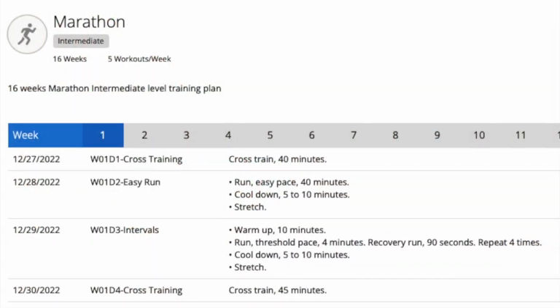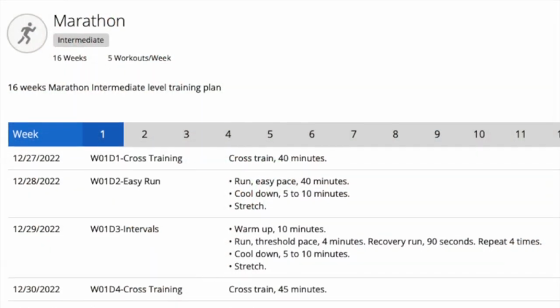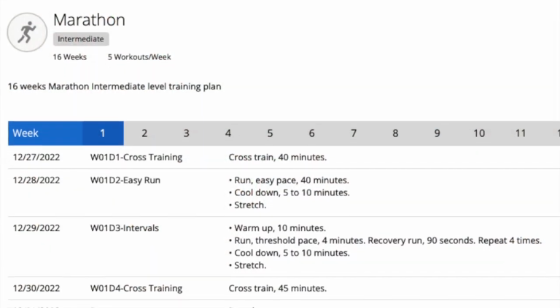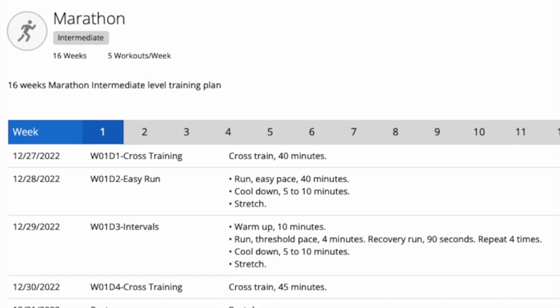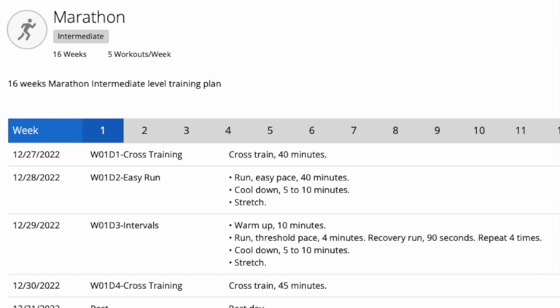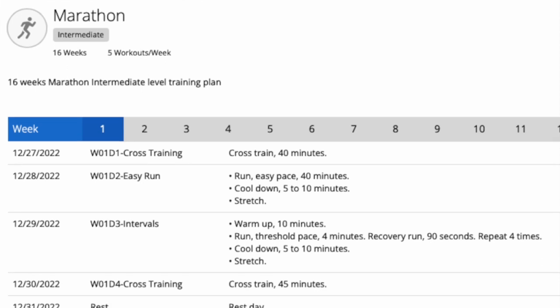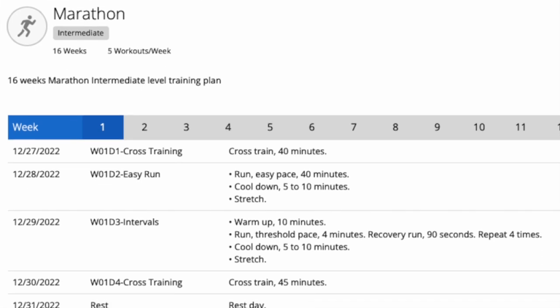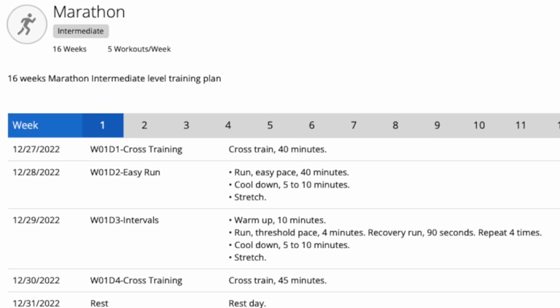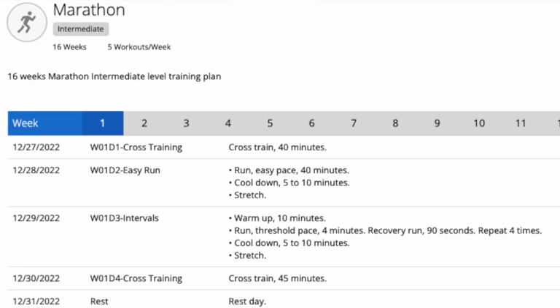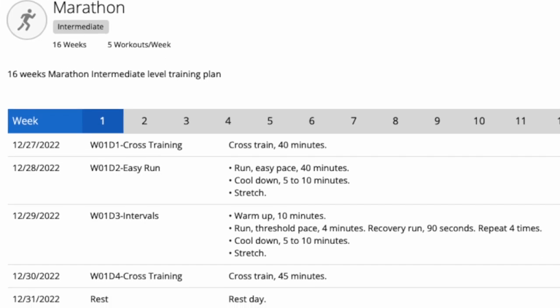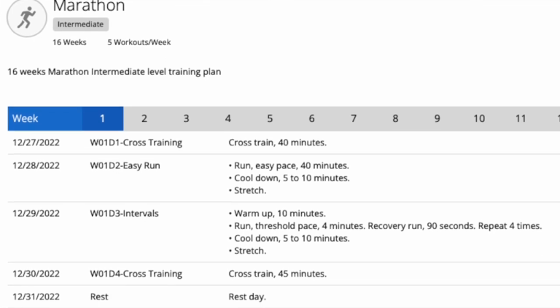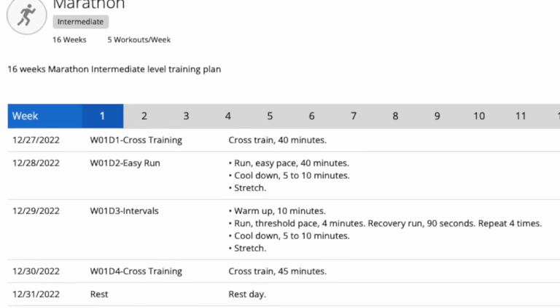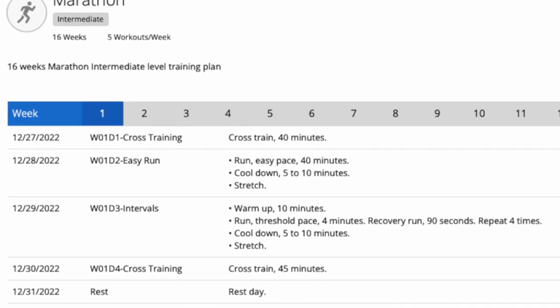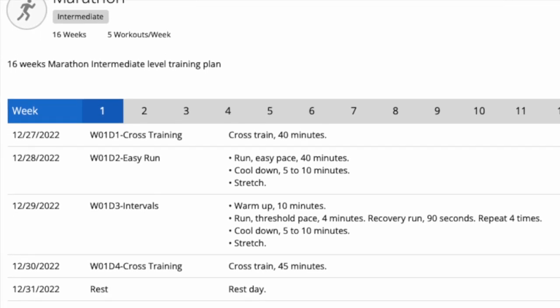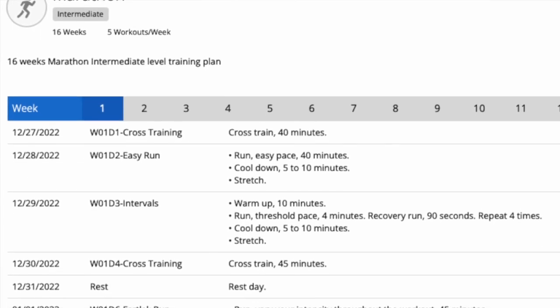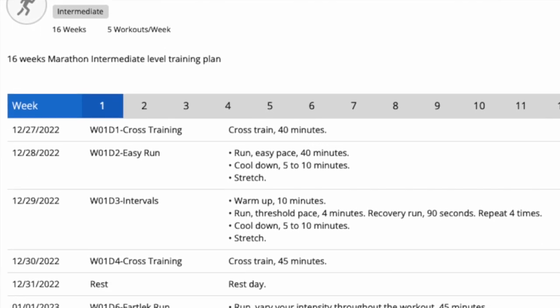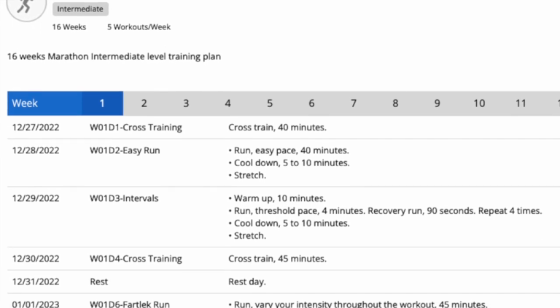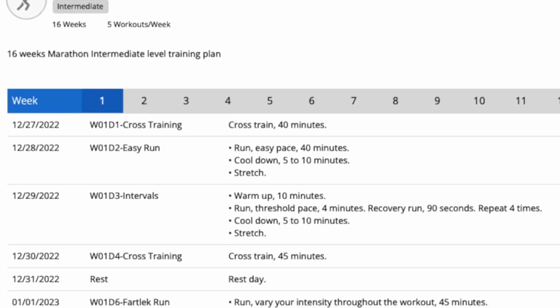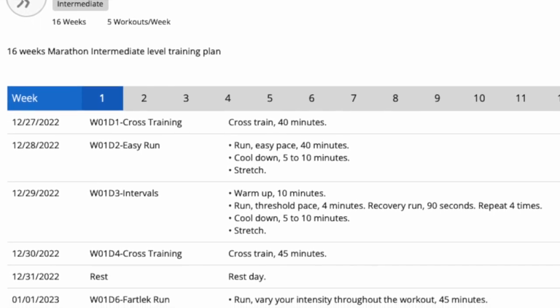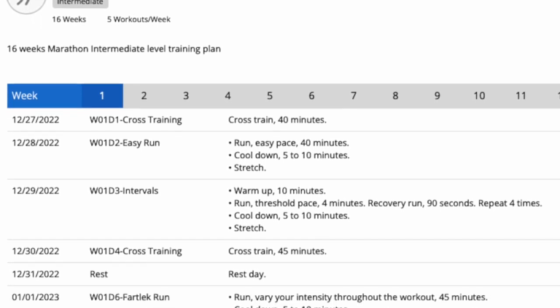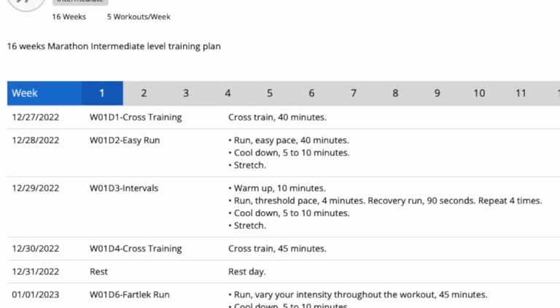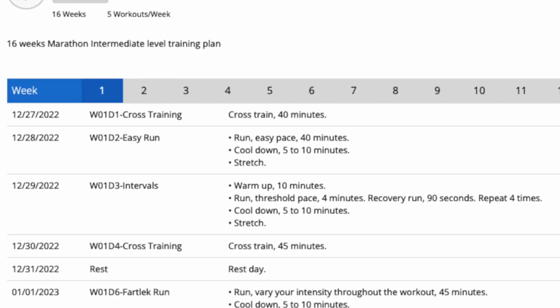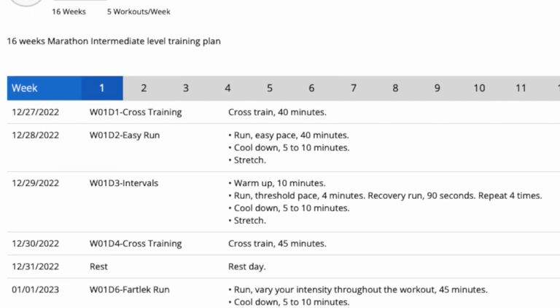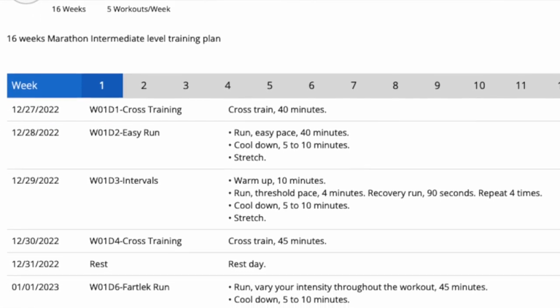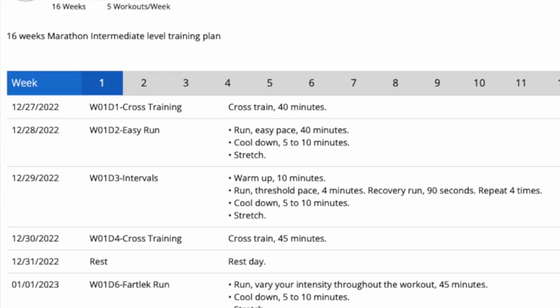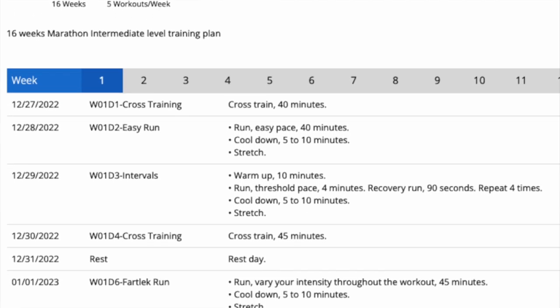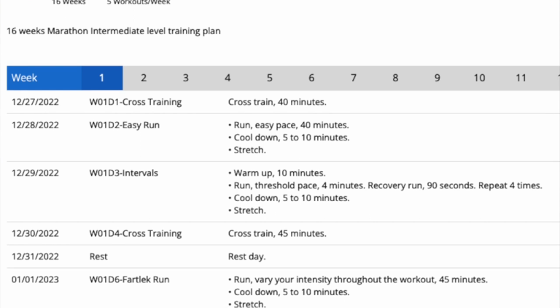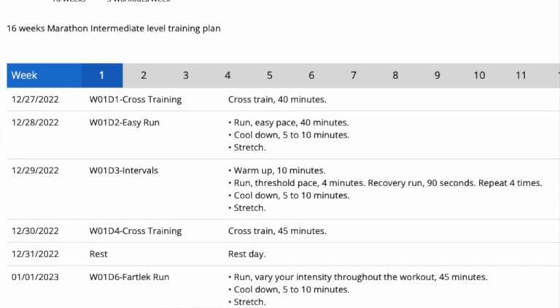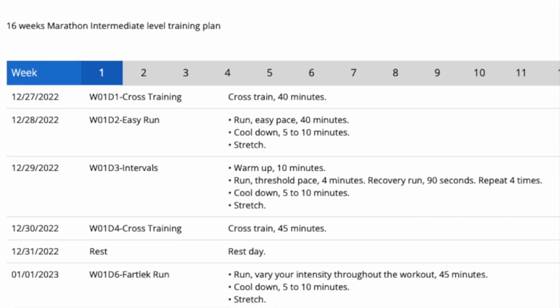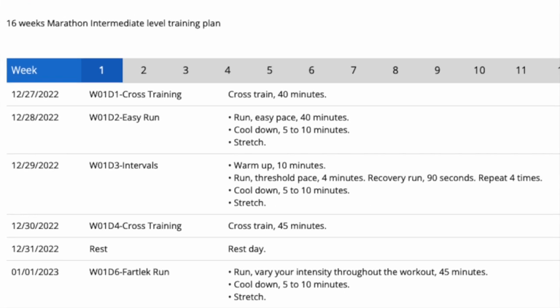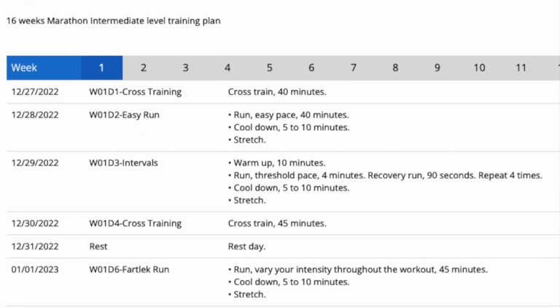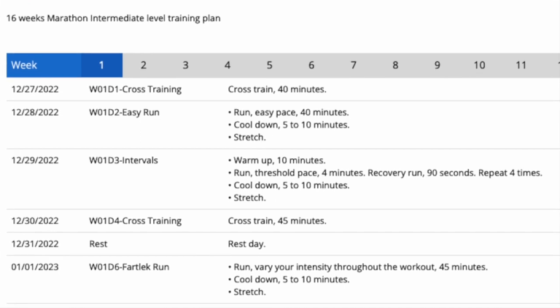That's actually going to start December the 27th, and it's going to kick off by doing some cross training — that'll be the first day before I actually get into running.